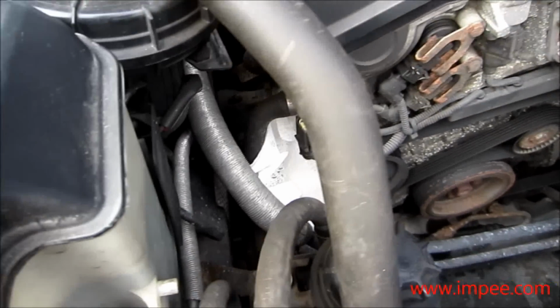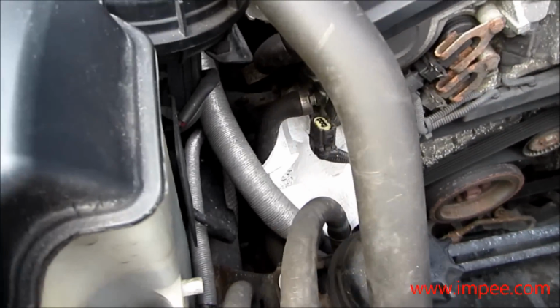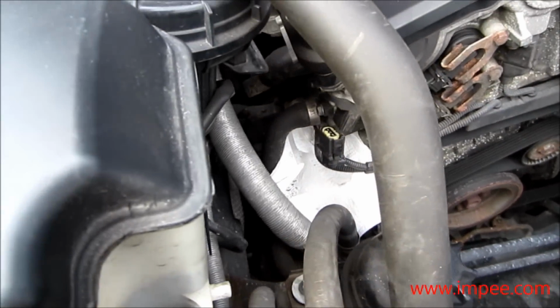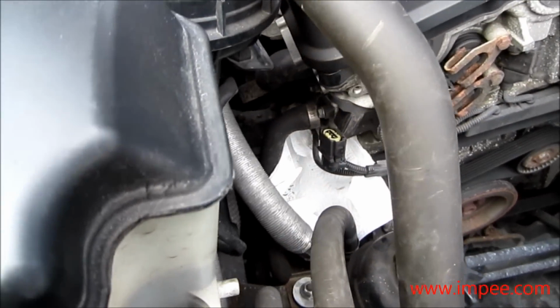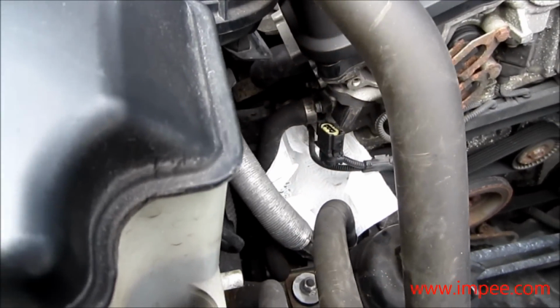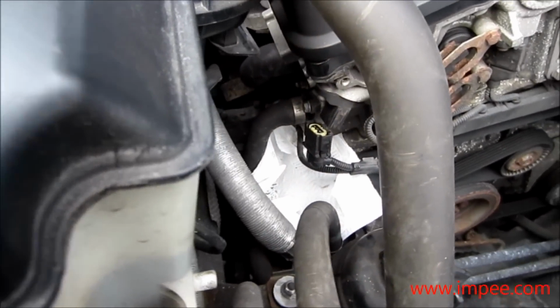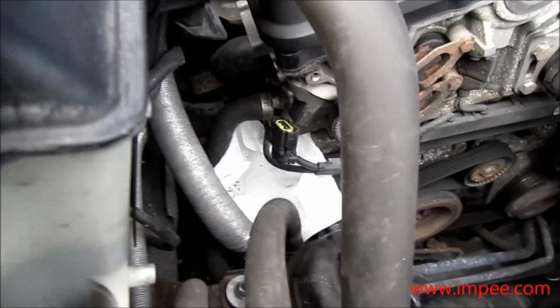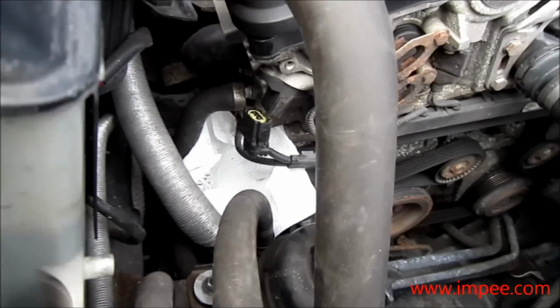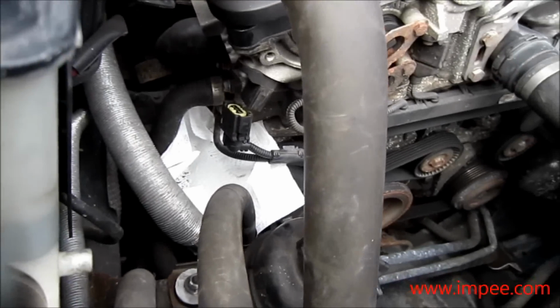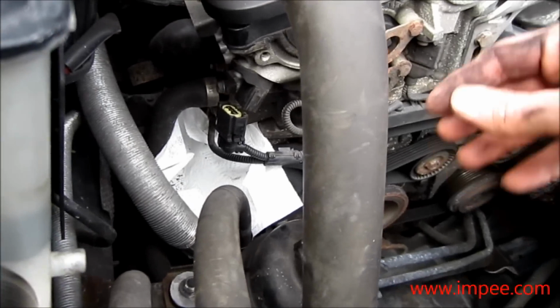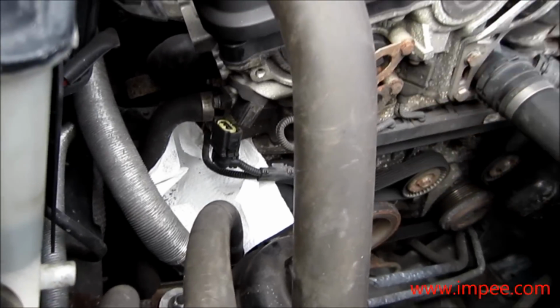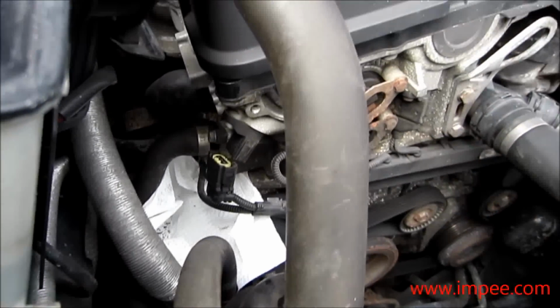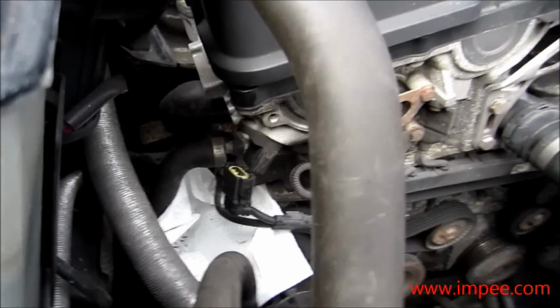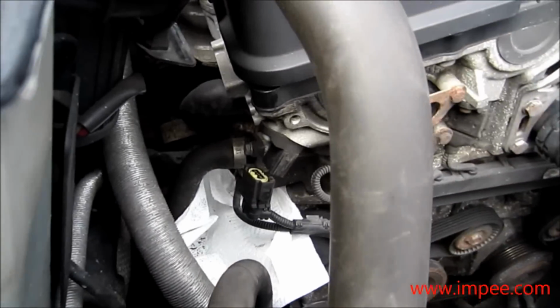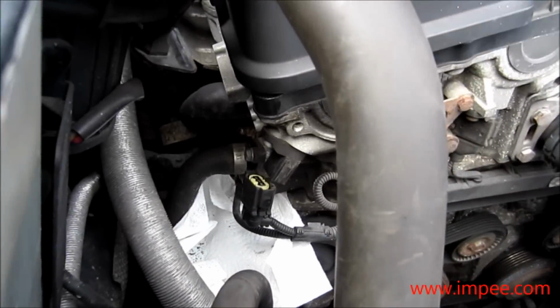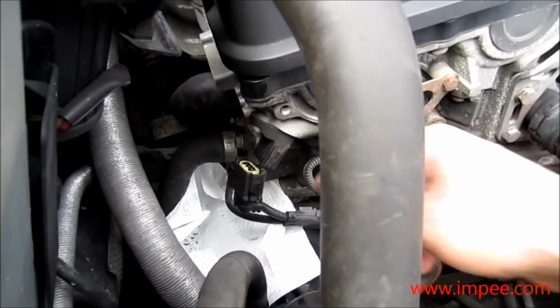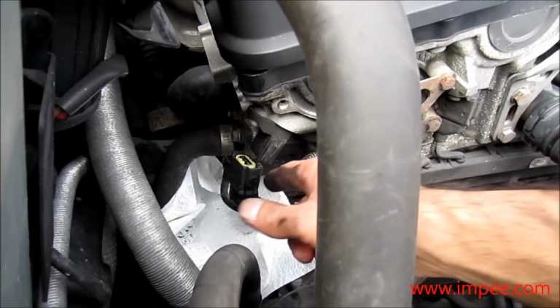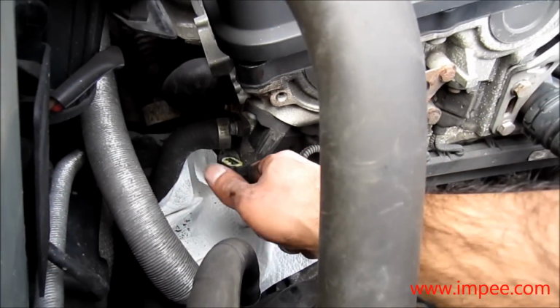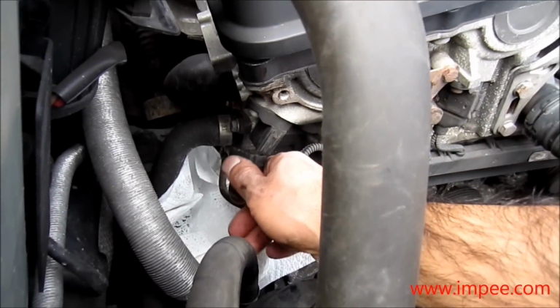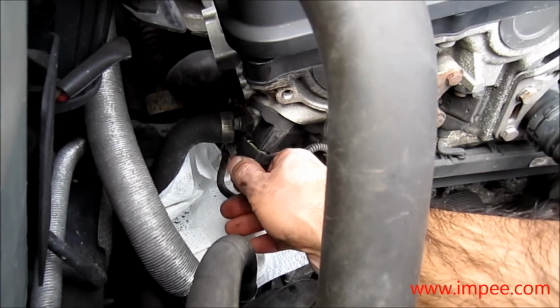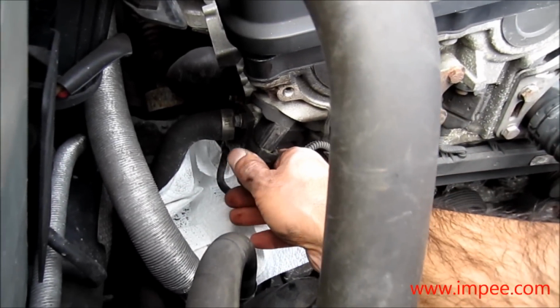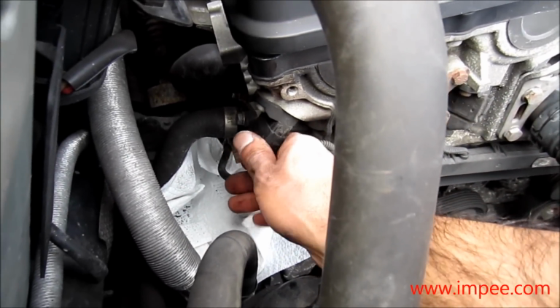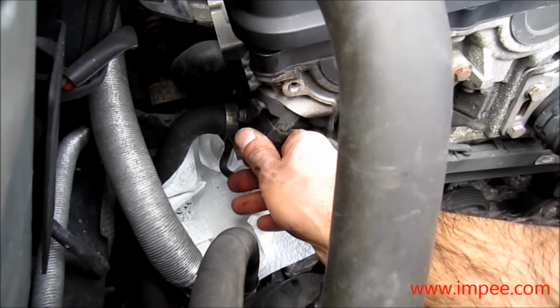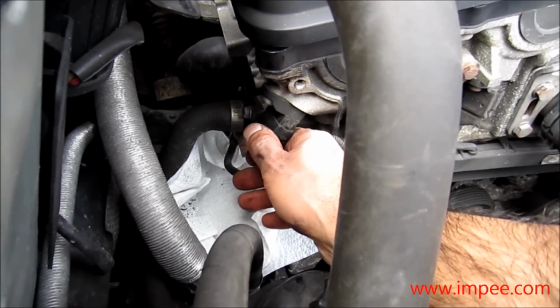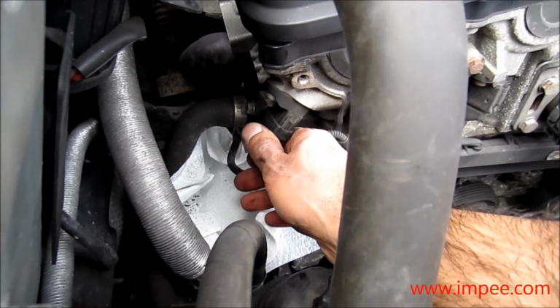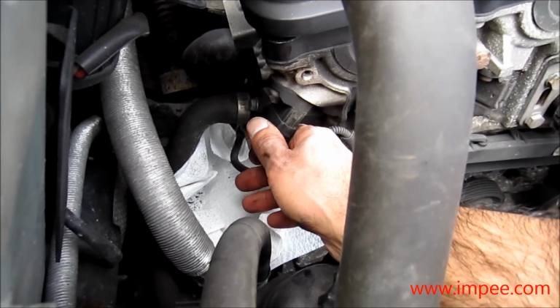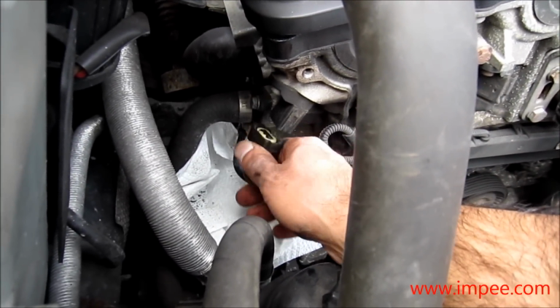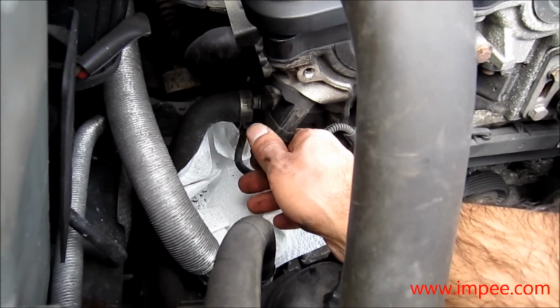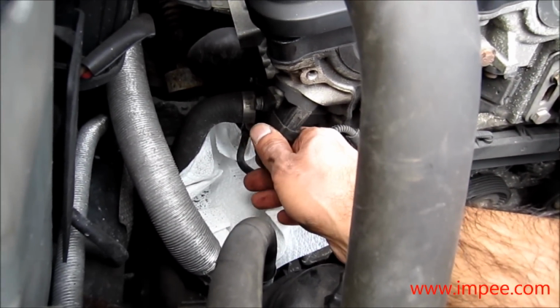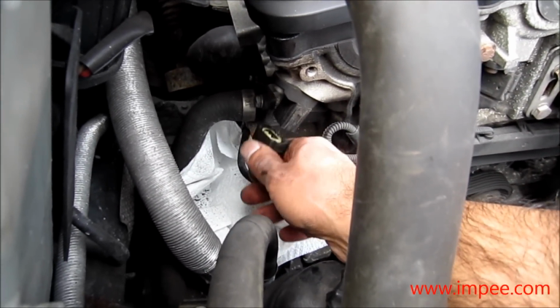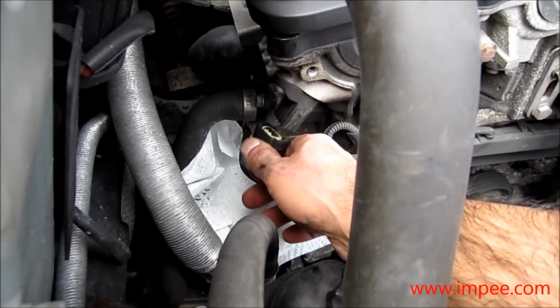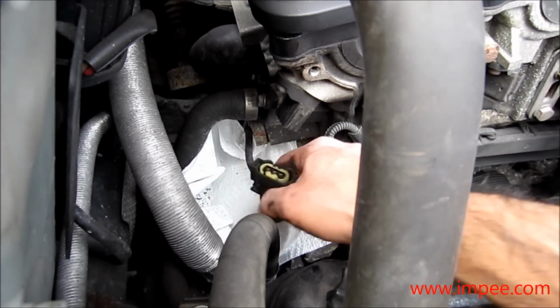To gain access to this and actually get the spanner in, you need to remove that cable from there.